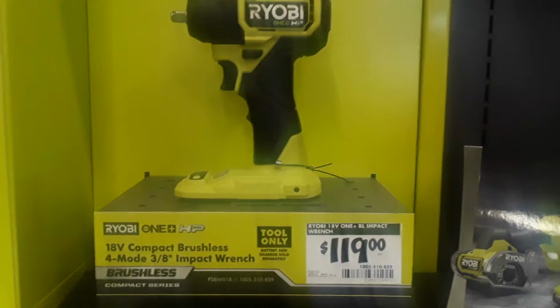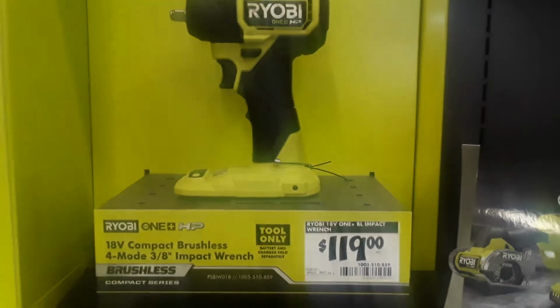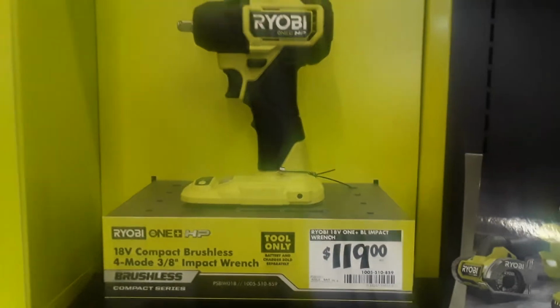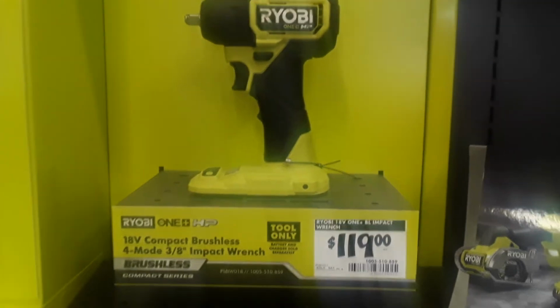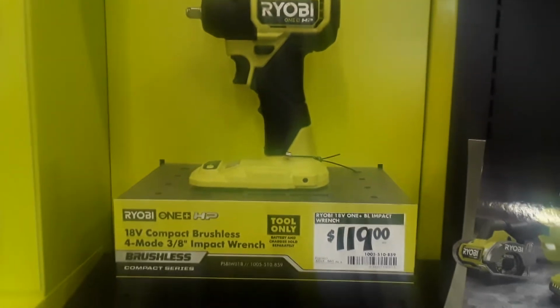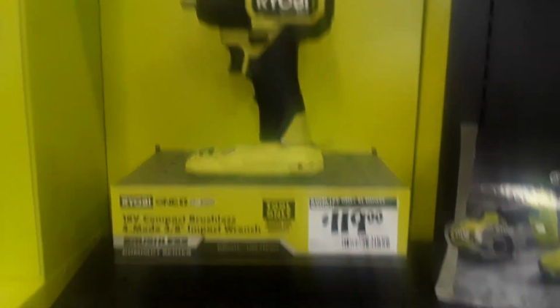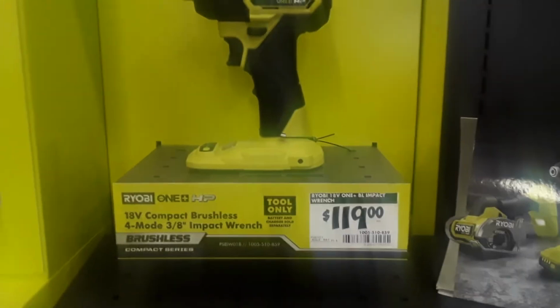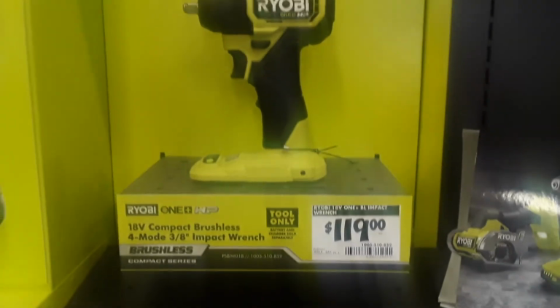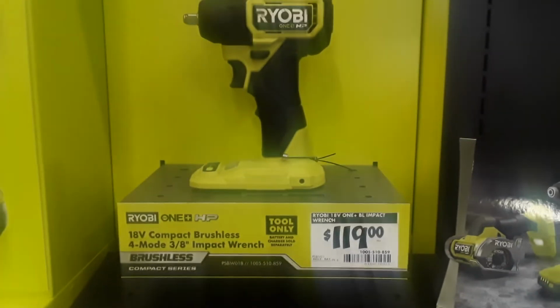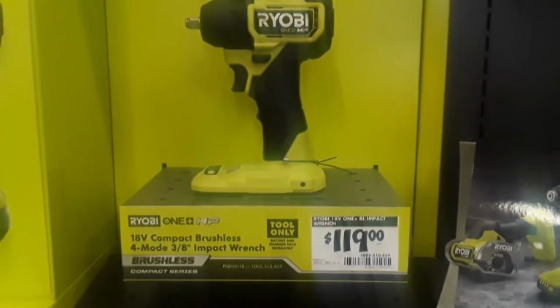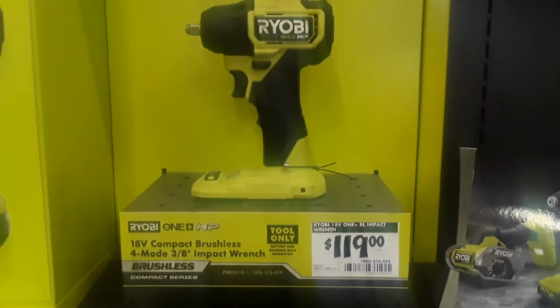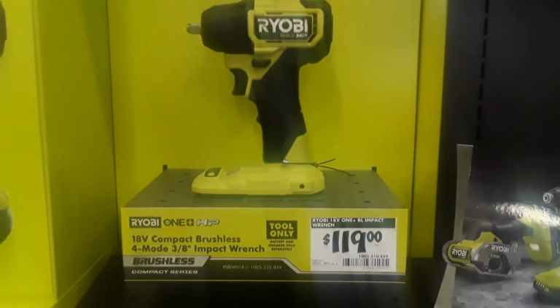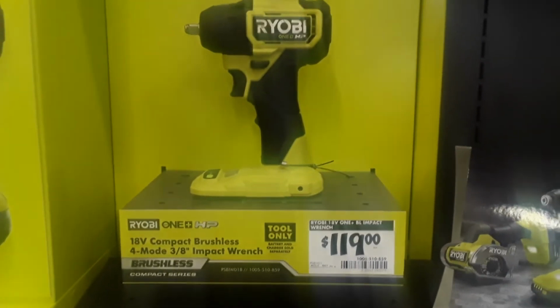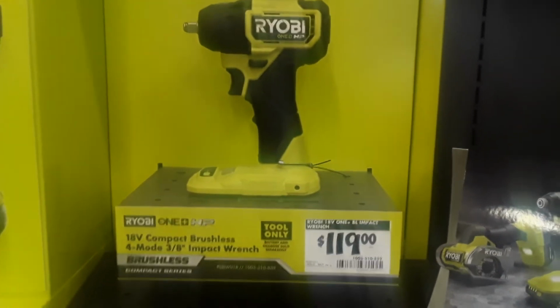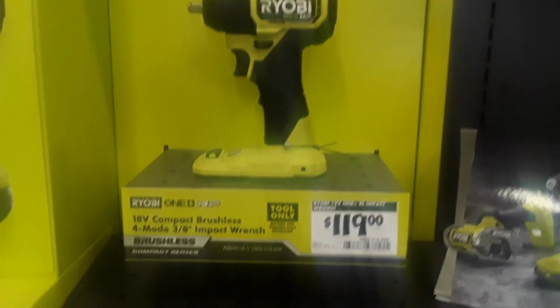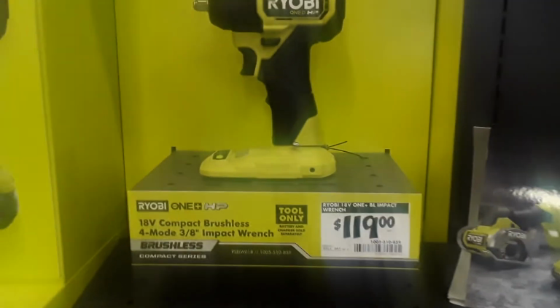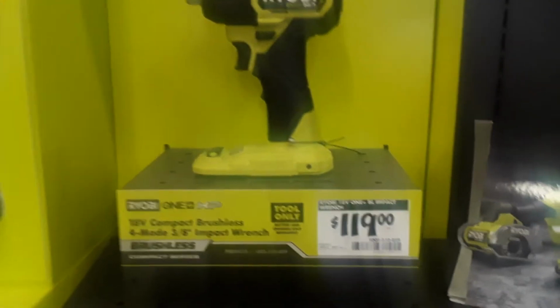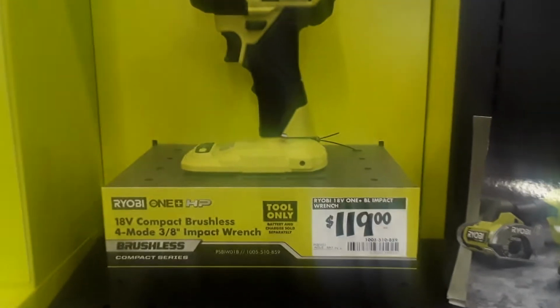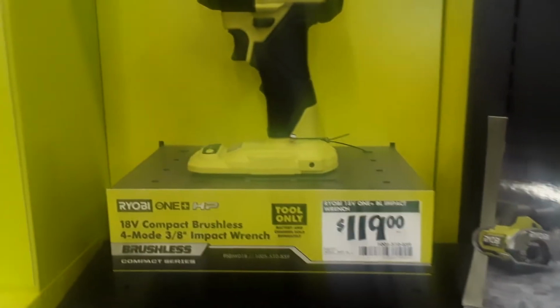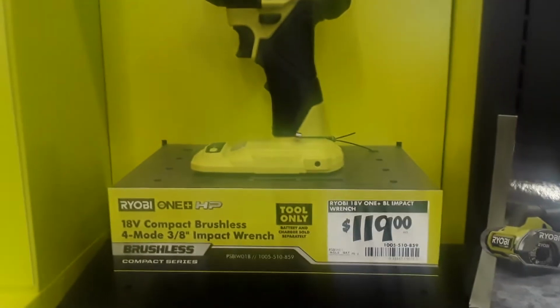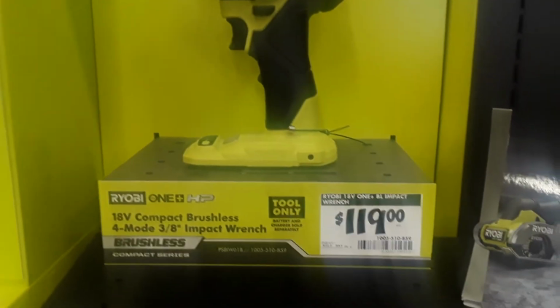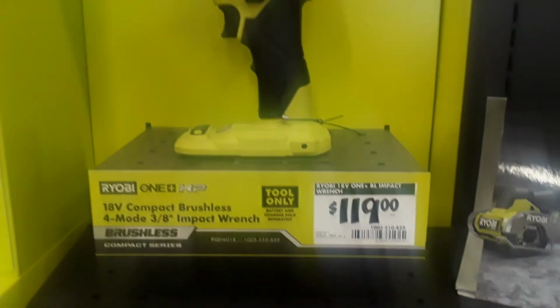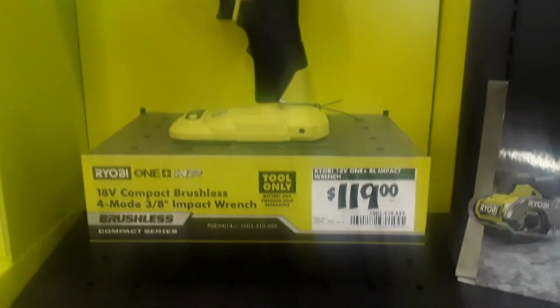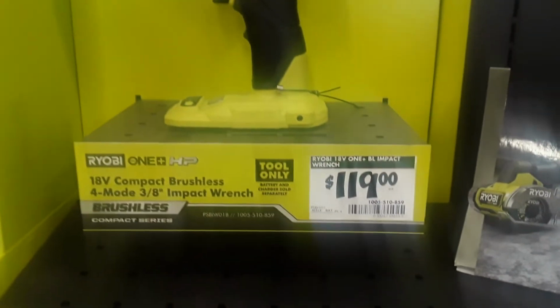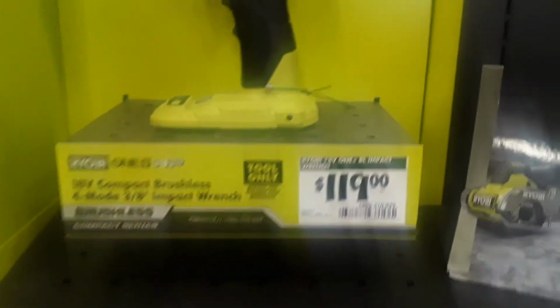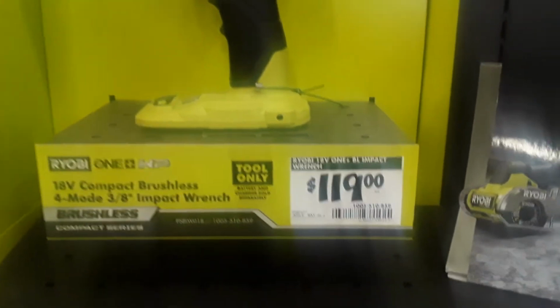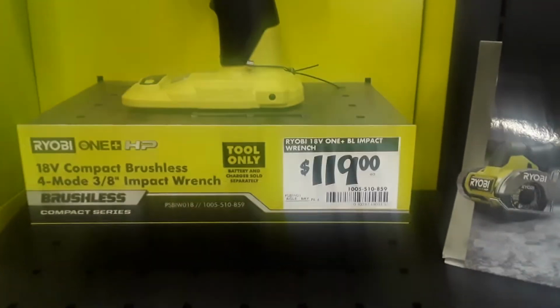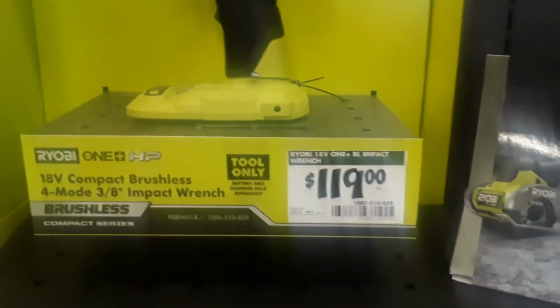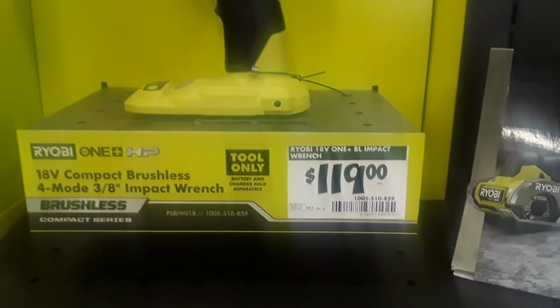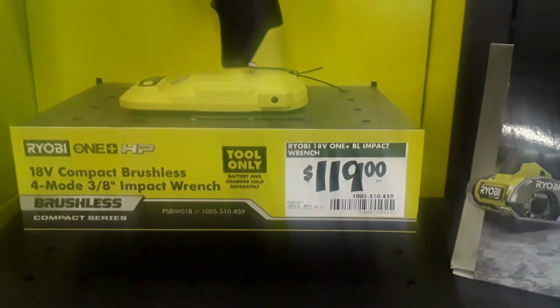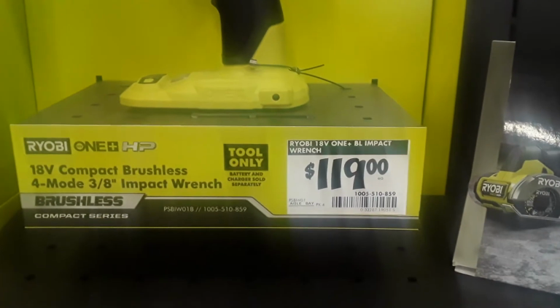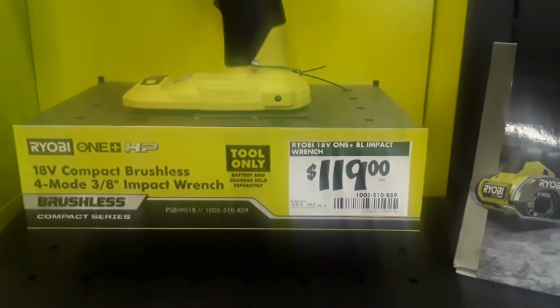For anyone thinking about buying Ryobi tools, this is a rip-off. $119.